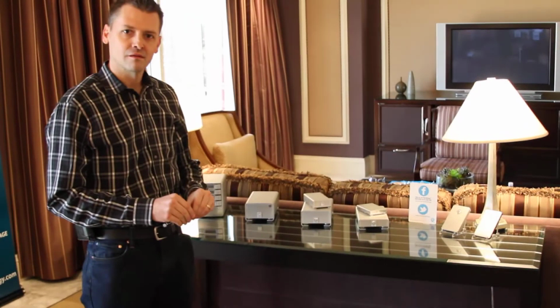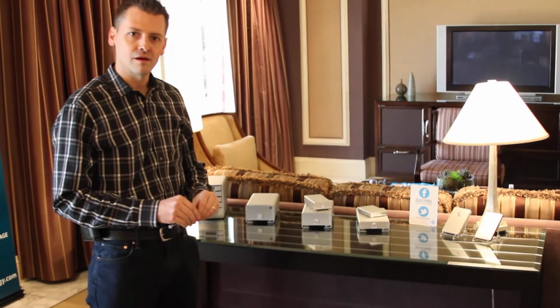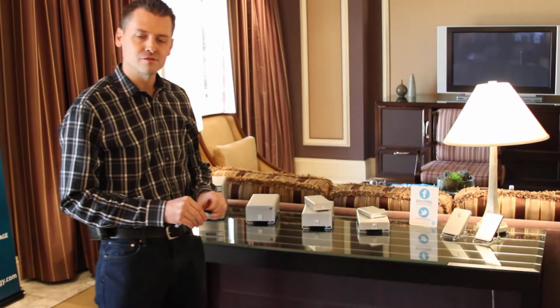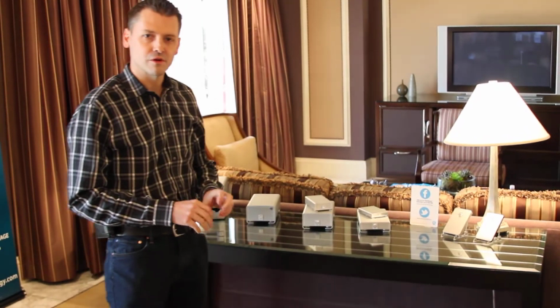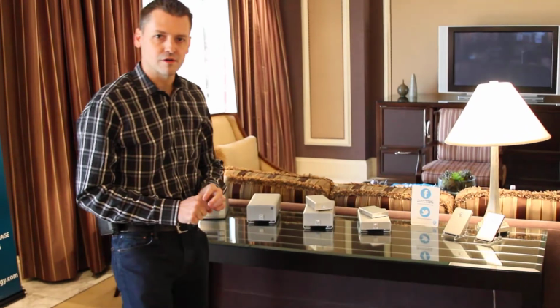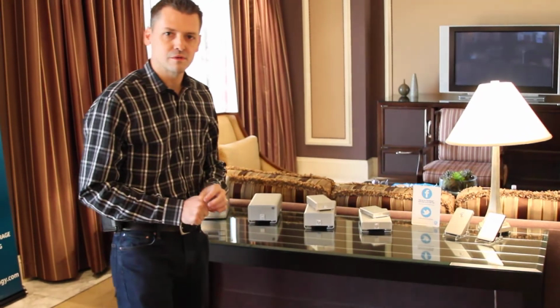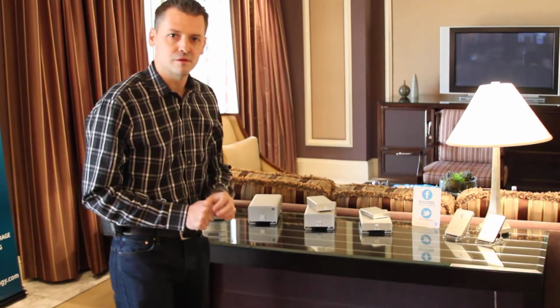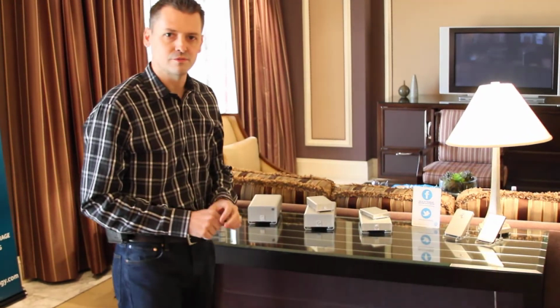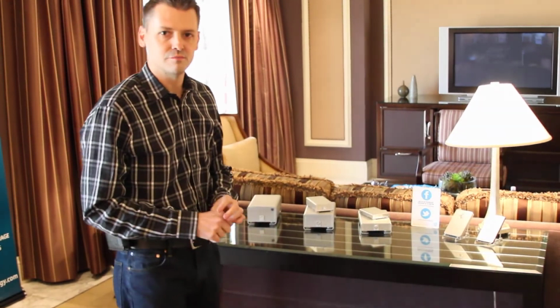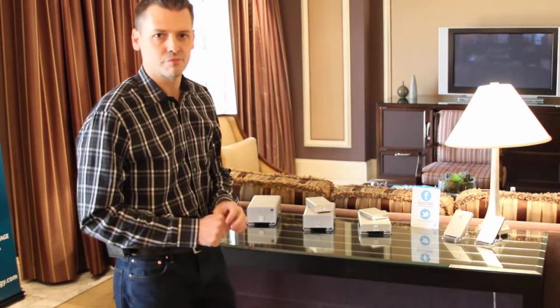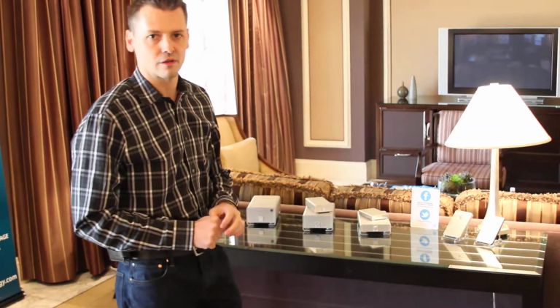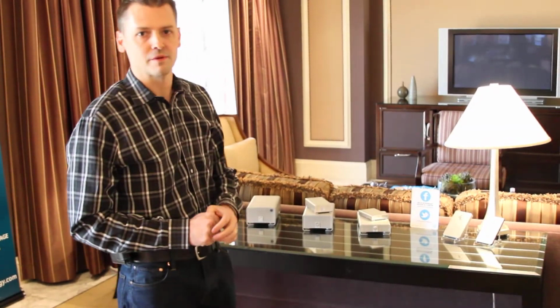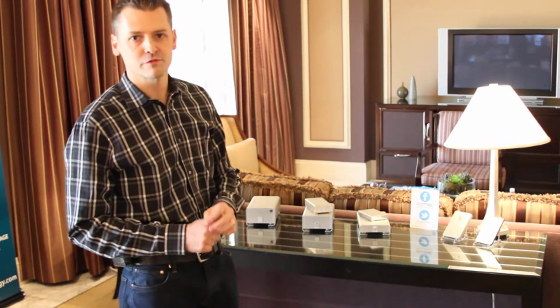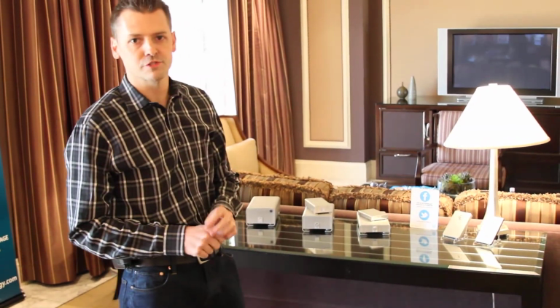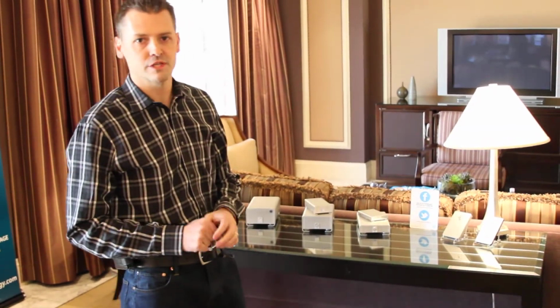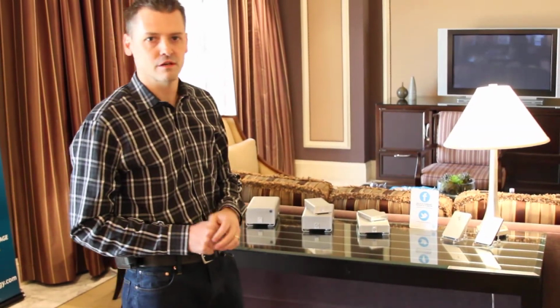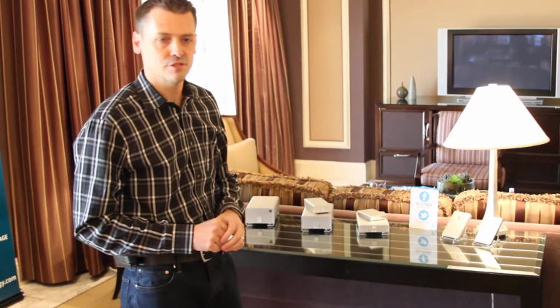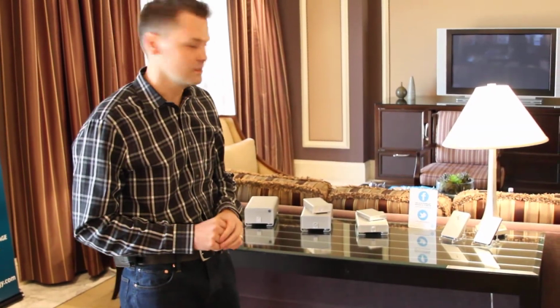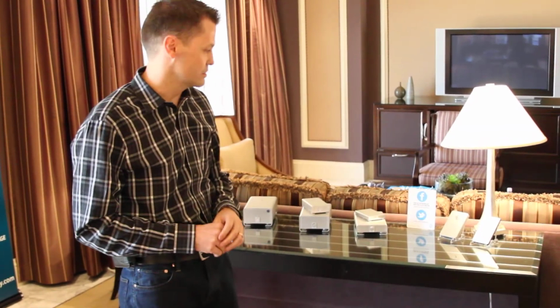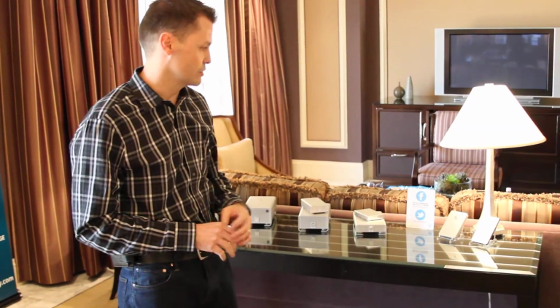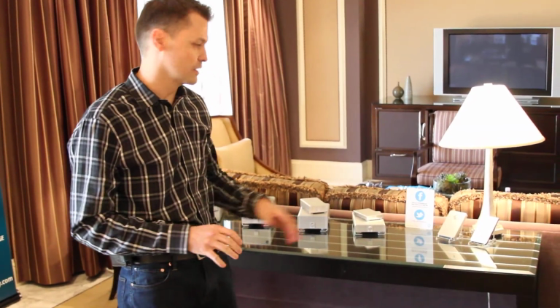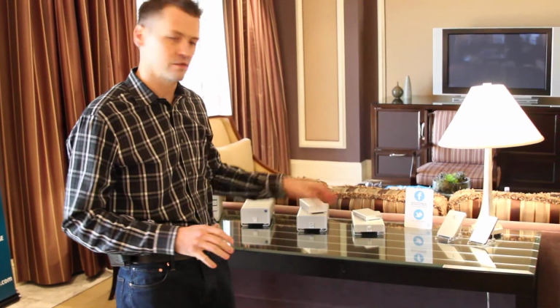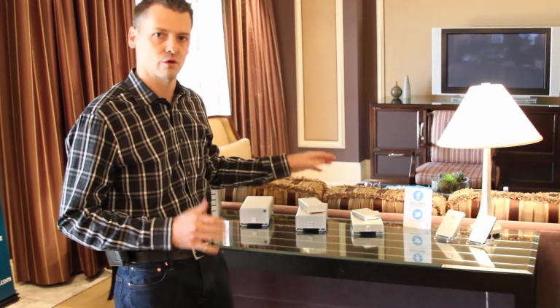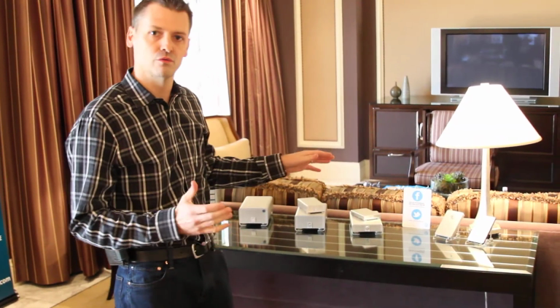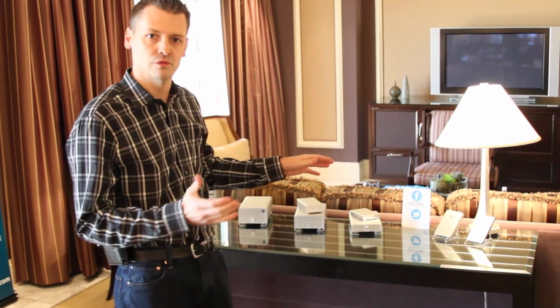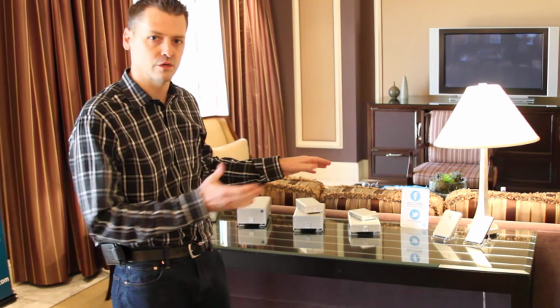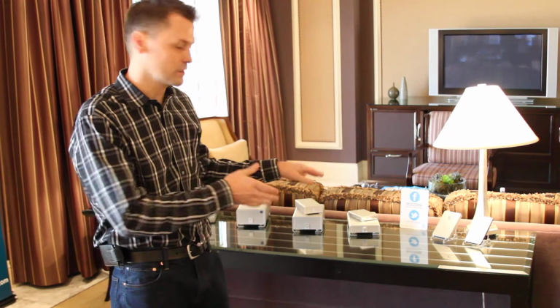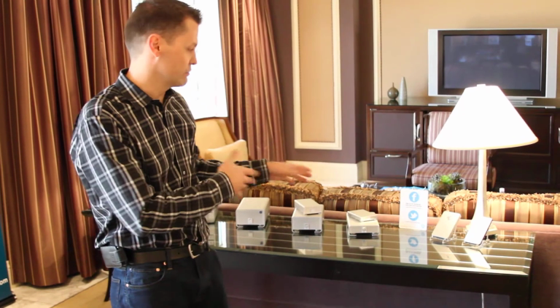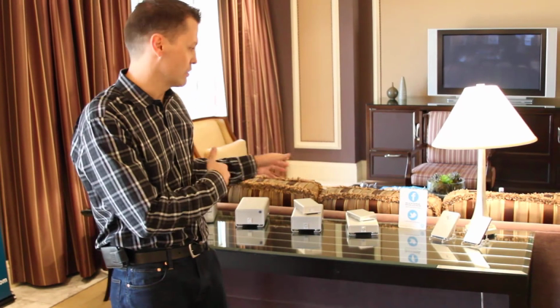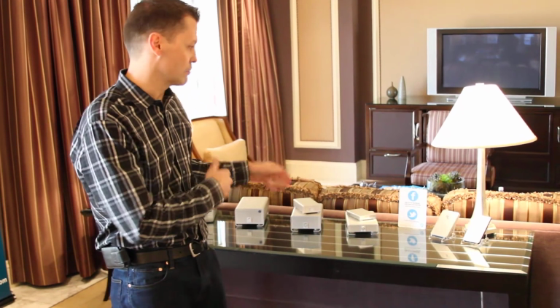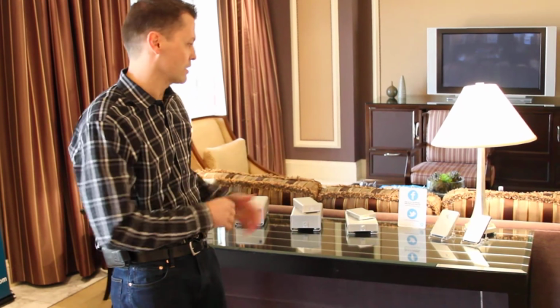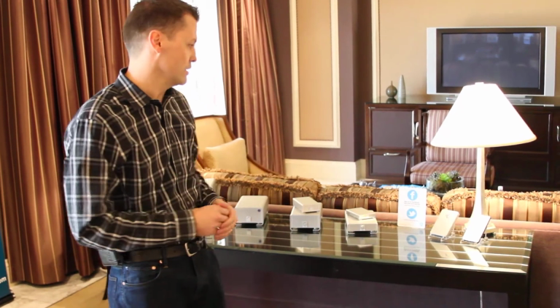Hi, this is Greg Crosby. I'm product line manager for G-Technology and I just wanted to take you quickly through our product line.